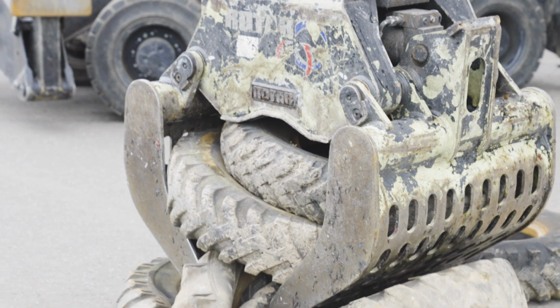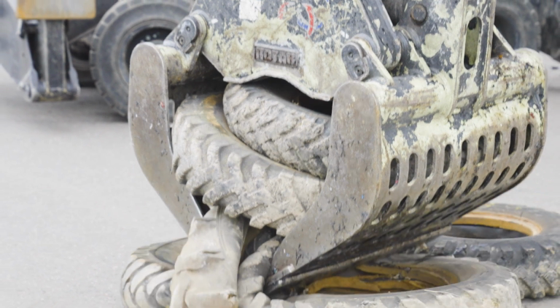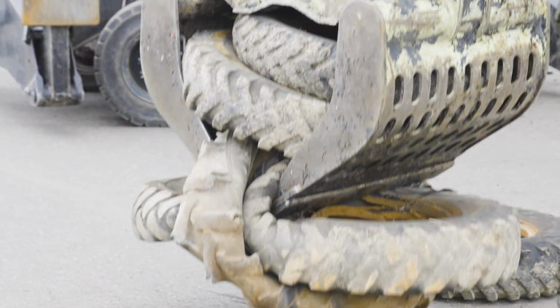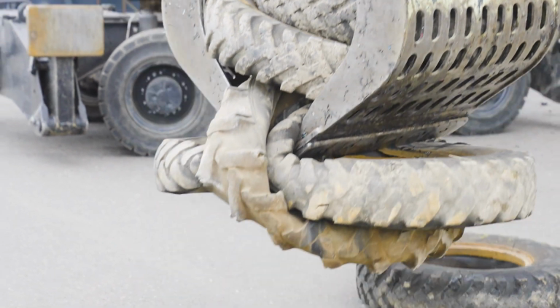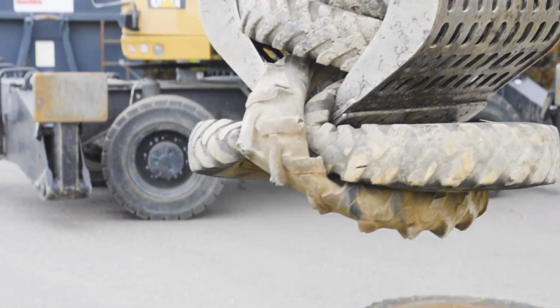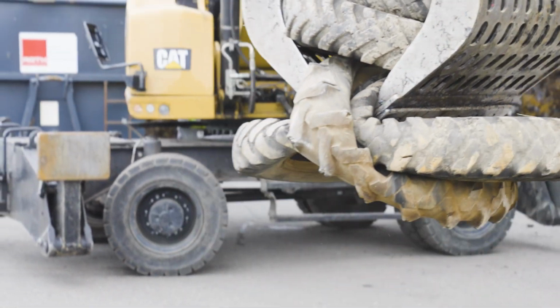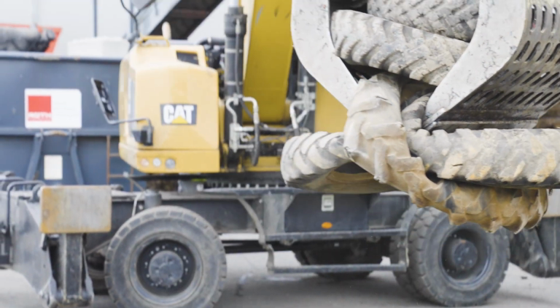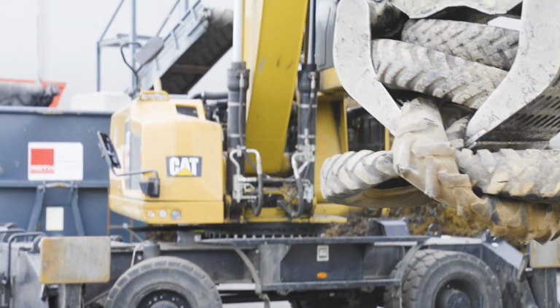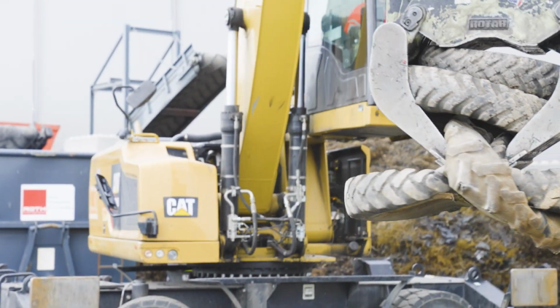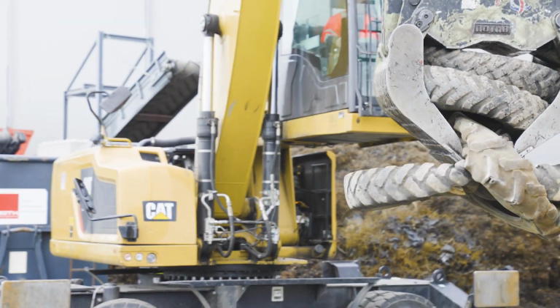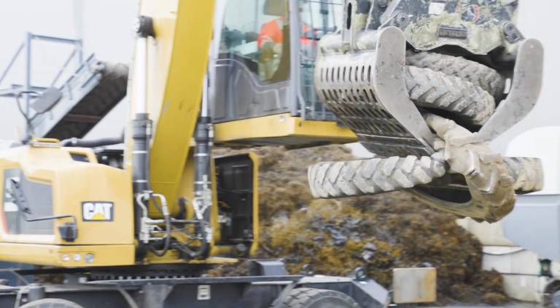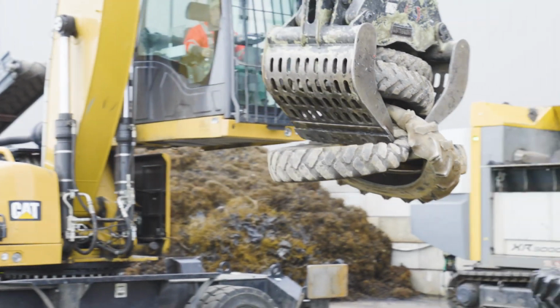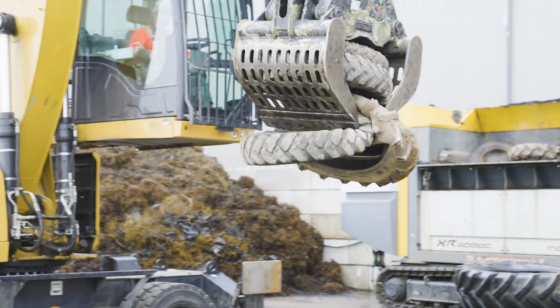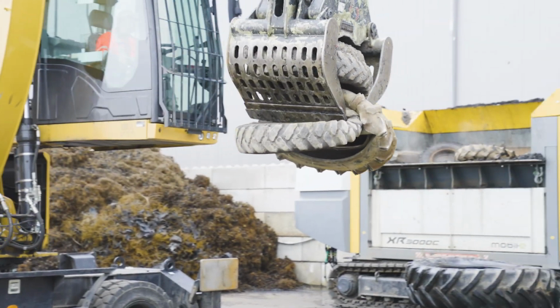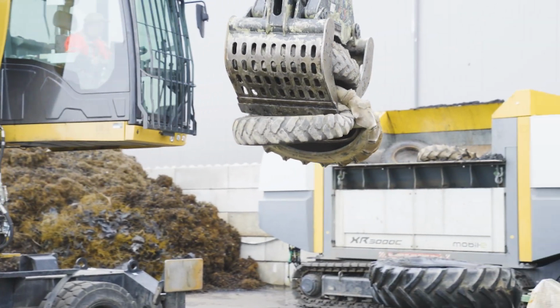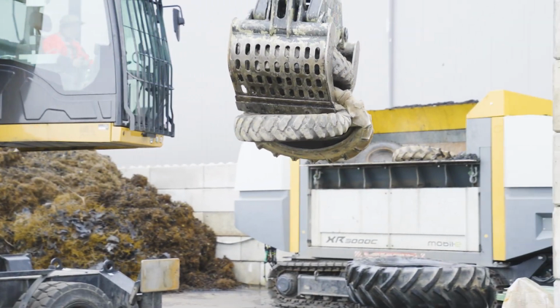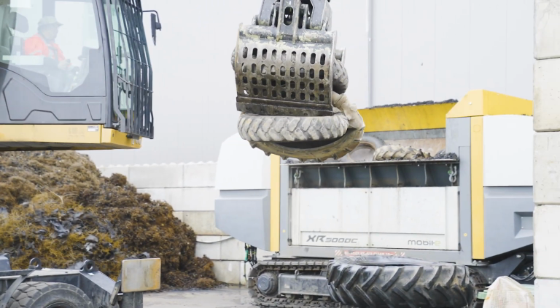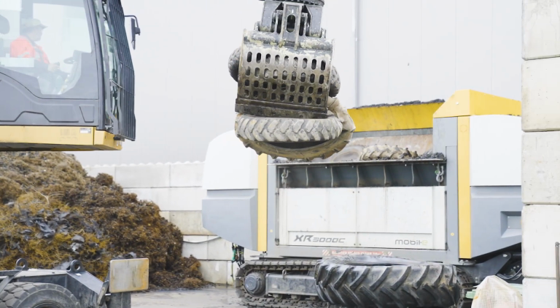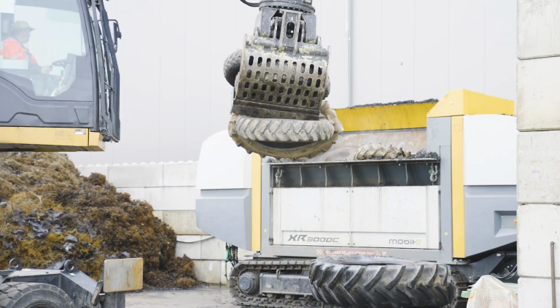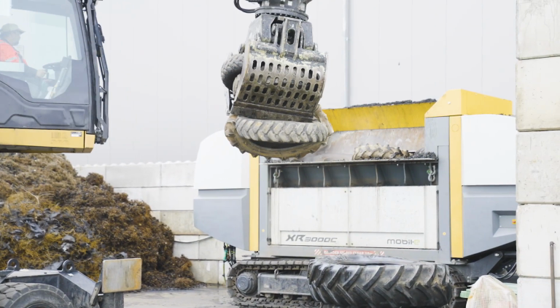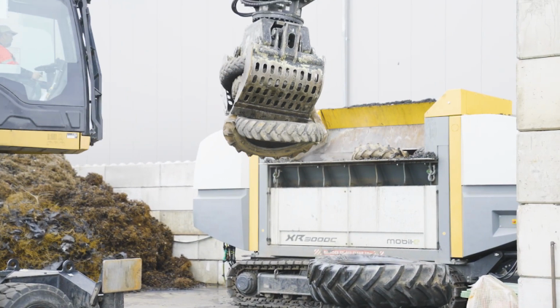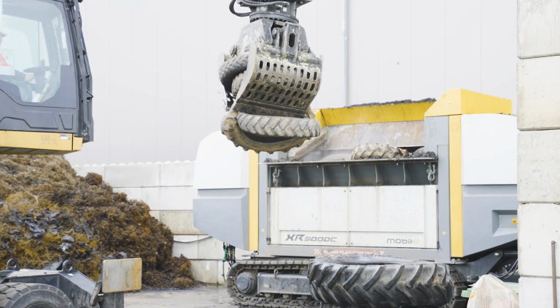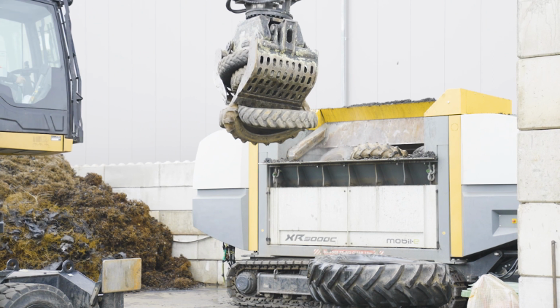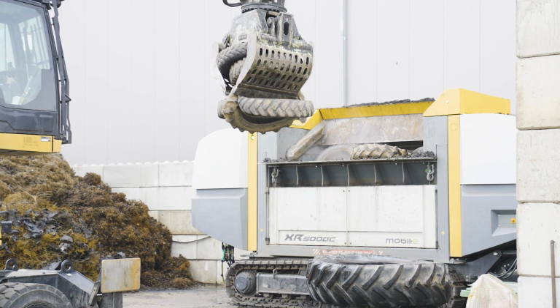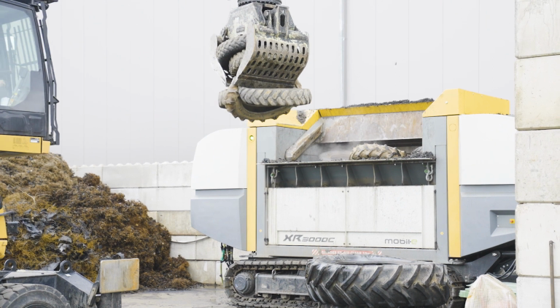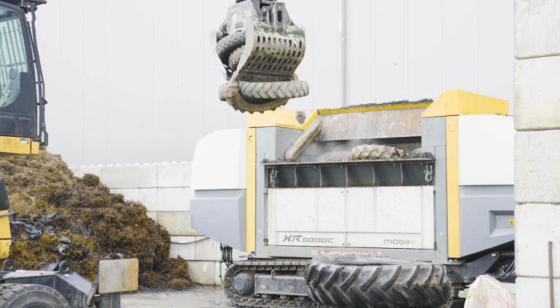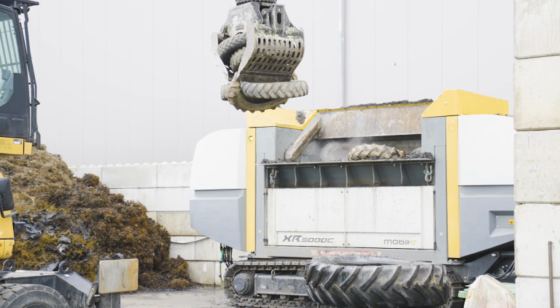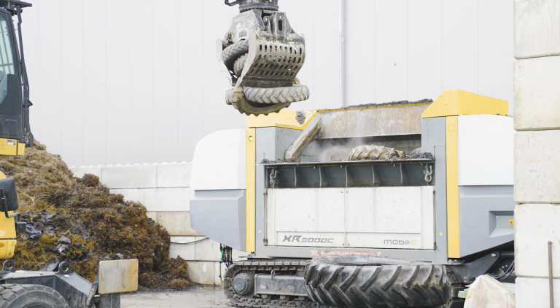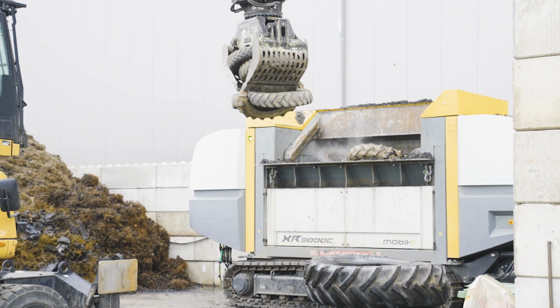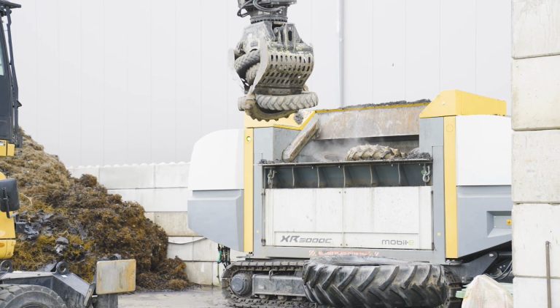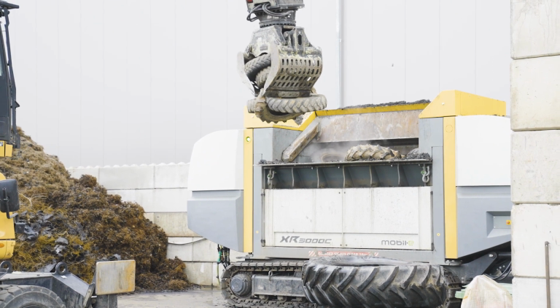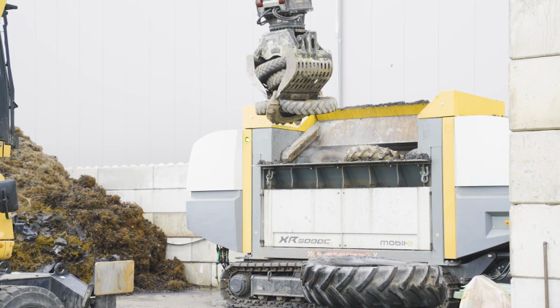The Umpa shredder has been in use at our company since spring 2023 and has an annual capacity of around 6,000 to 8,000 tons.